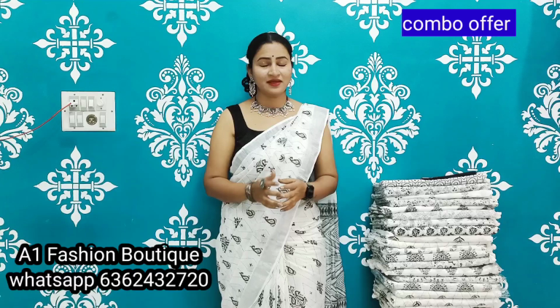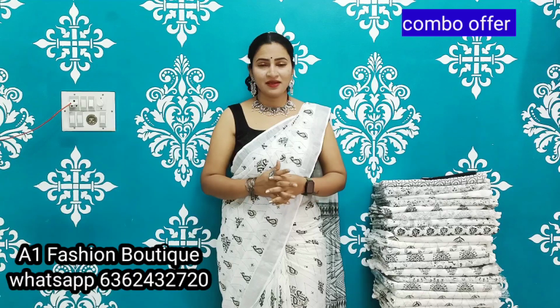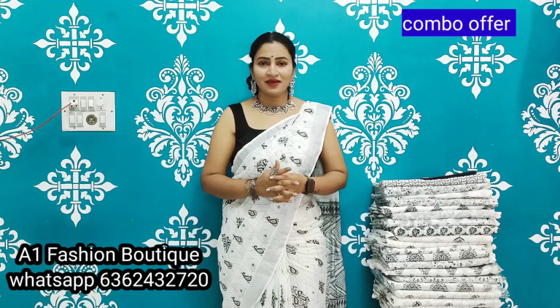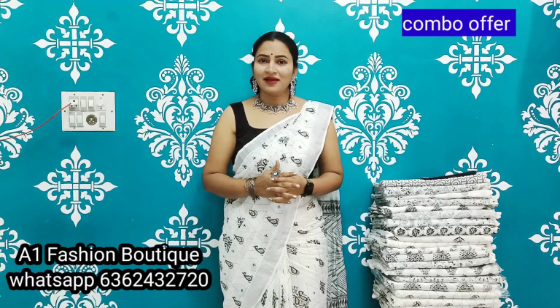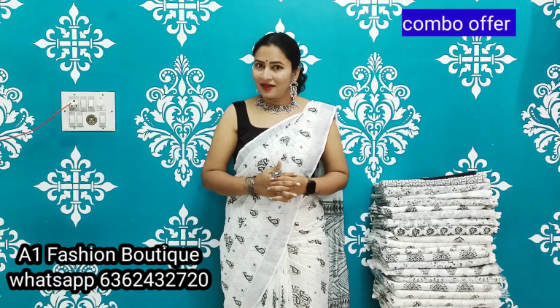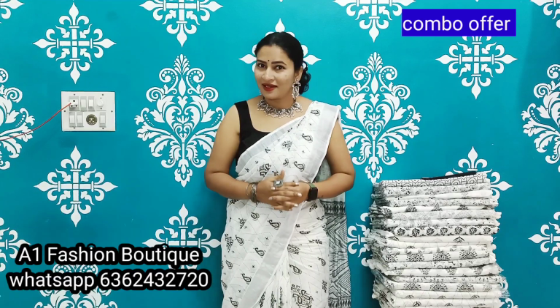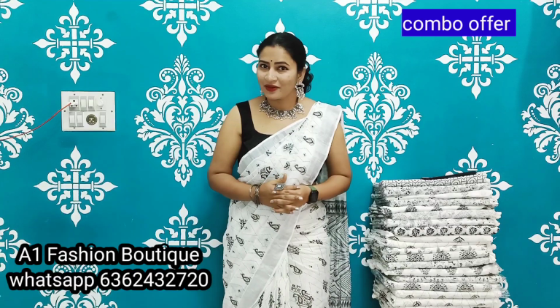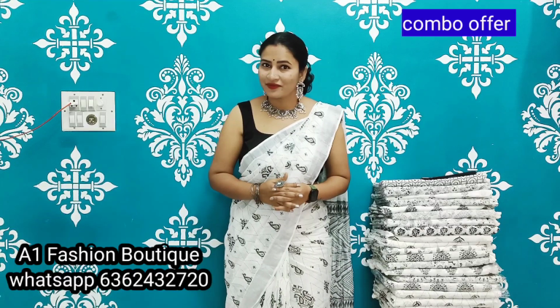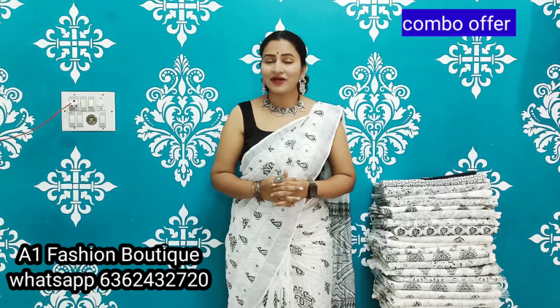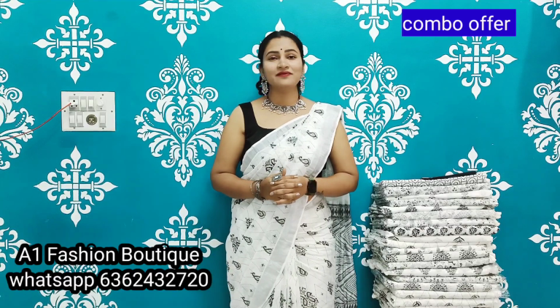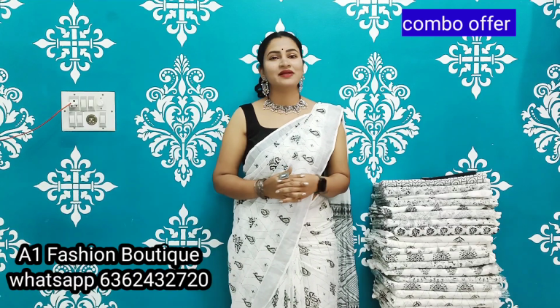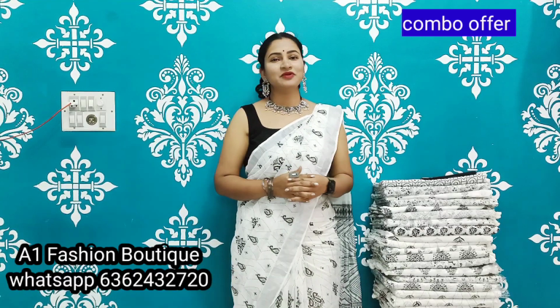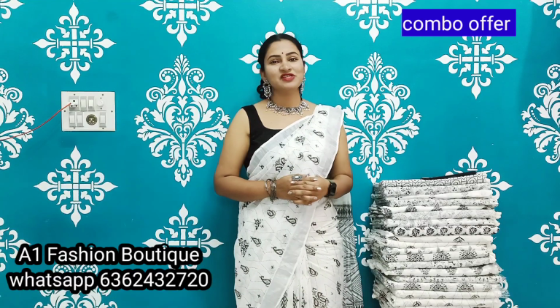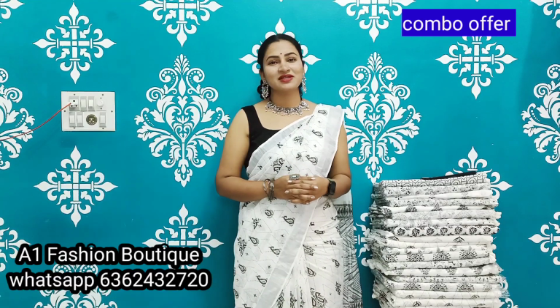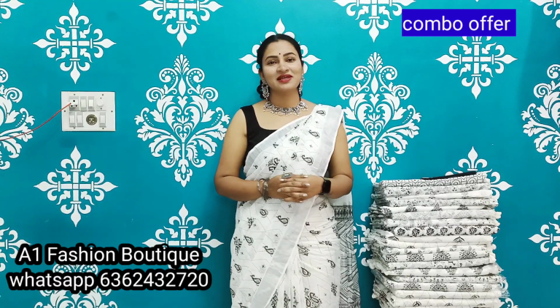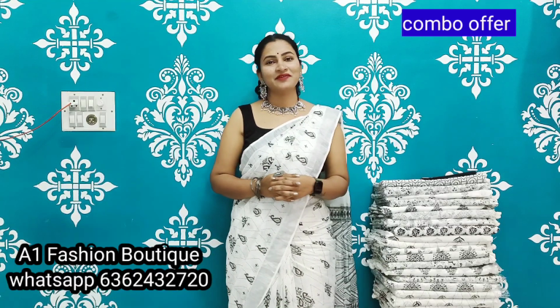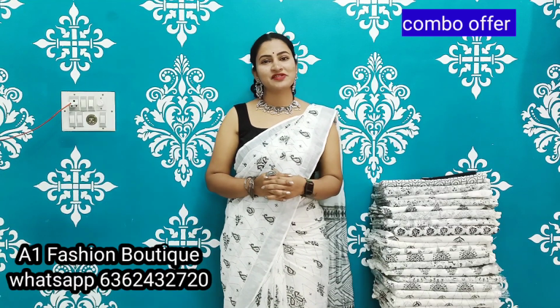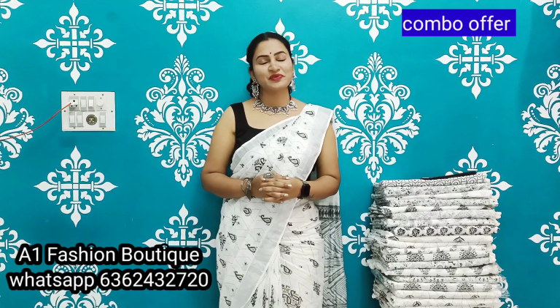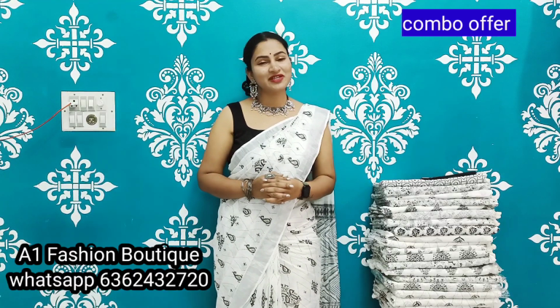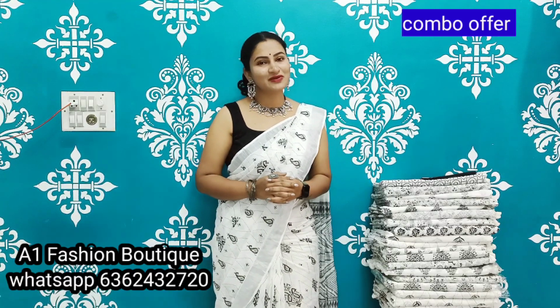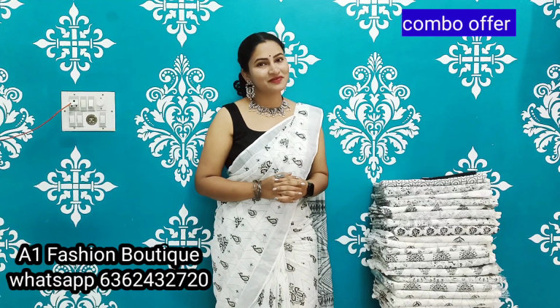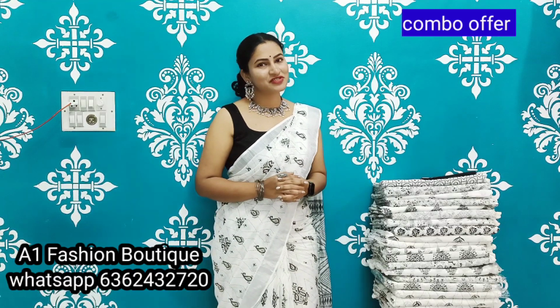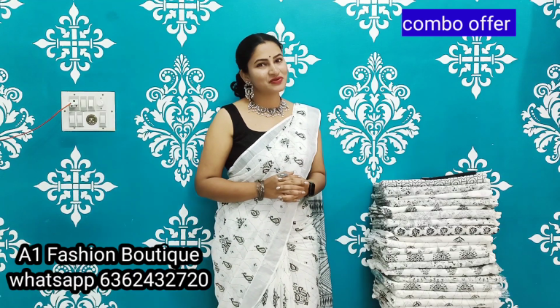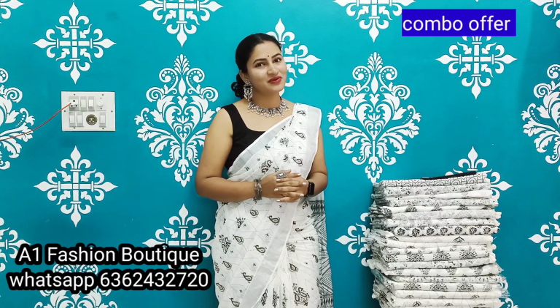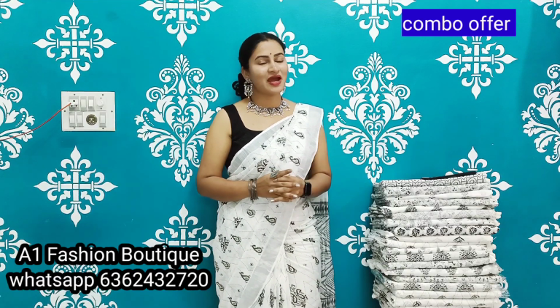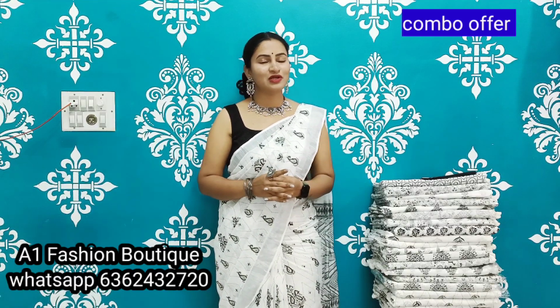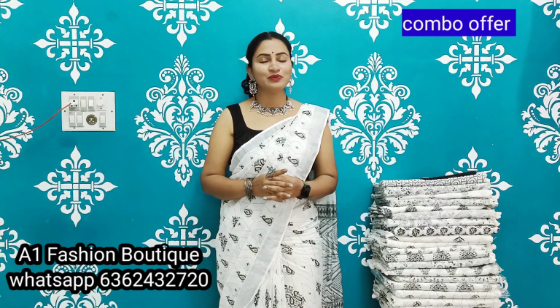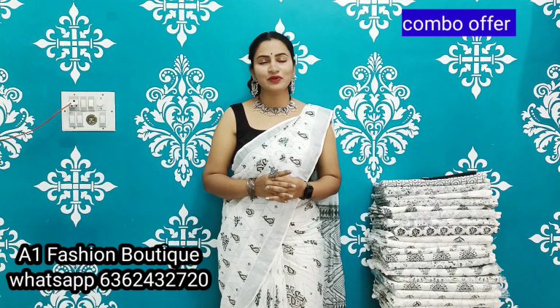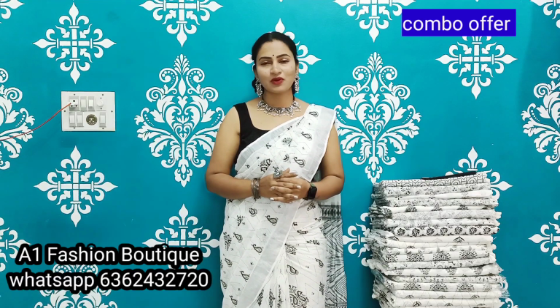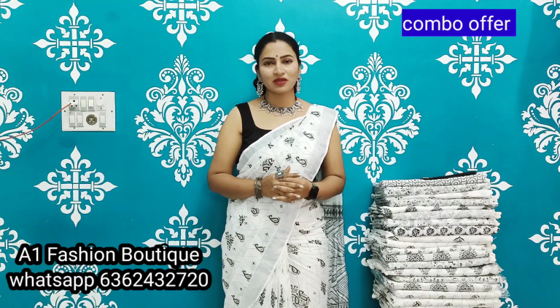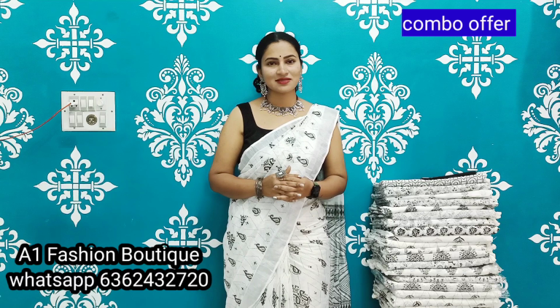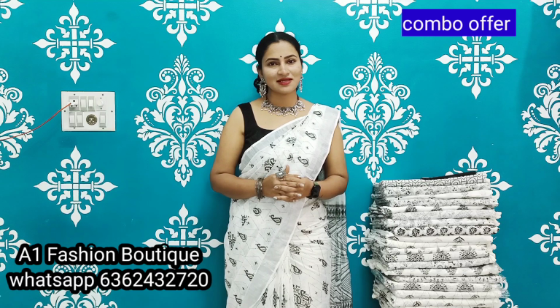Hello everyone, welcome to my channel E1FASHION. Today I will show you handloom pure cotton saris.